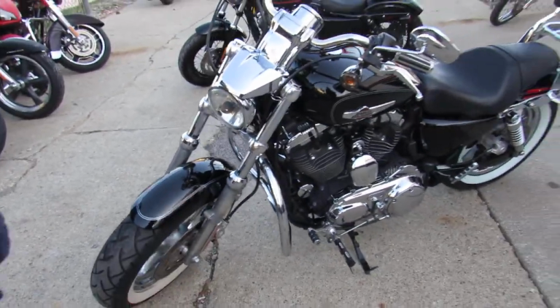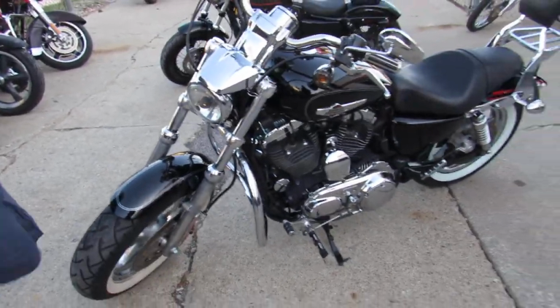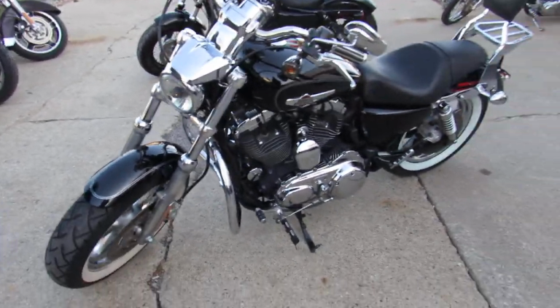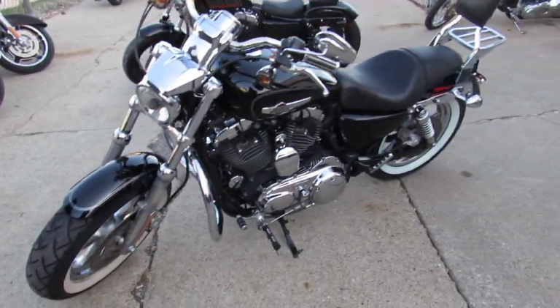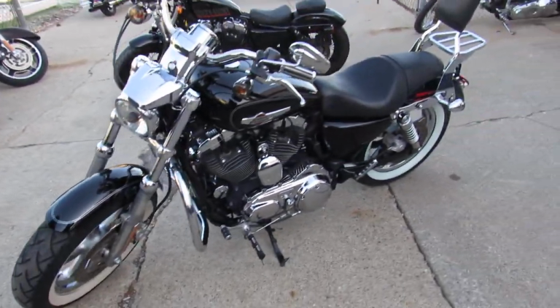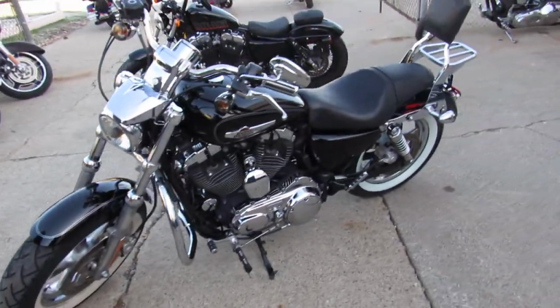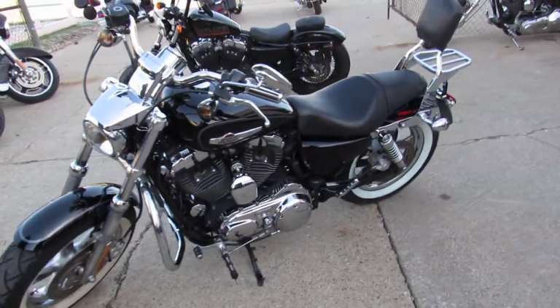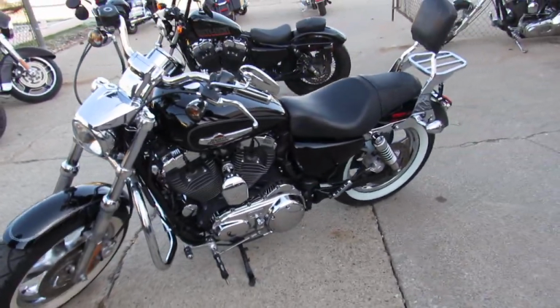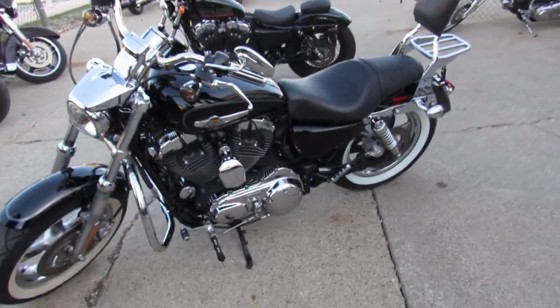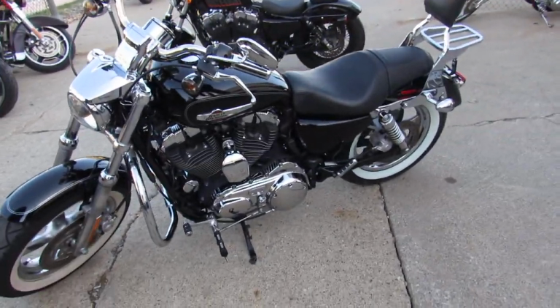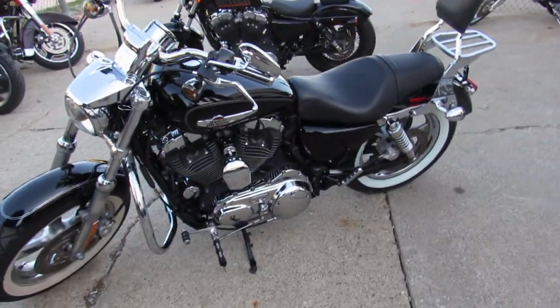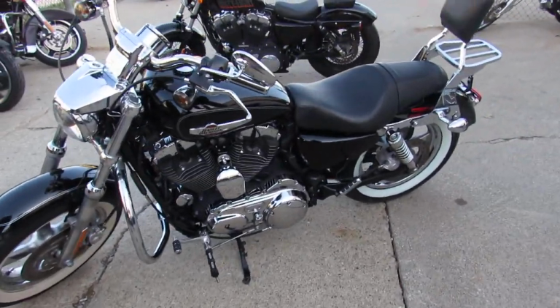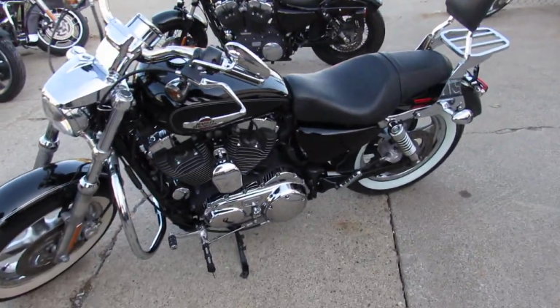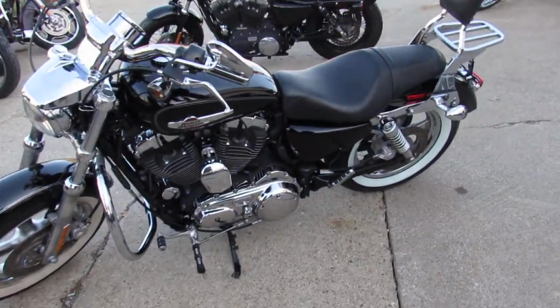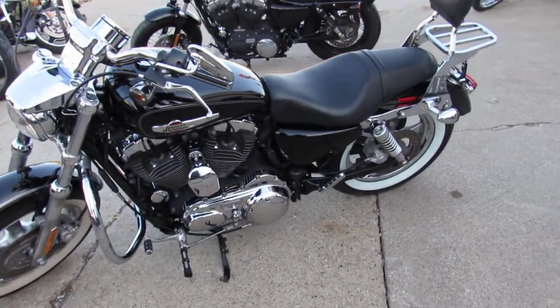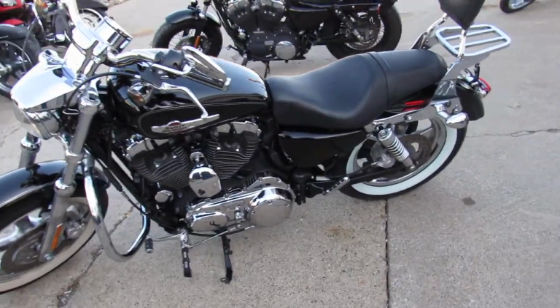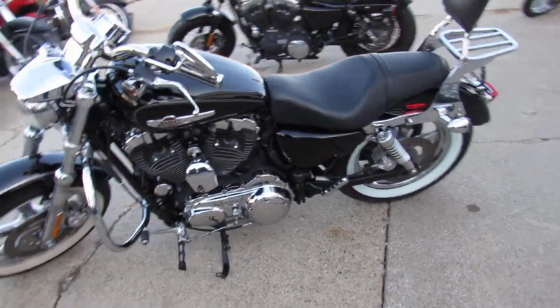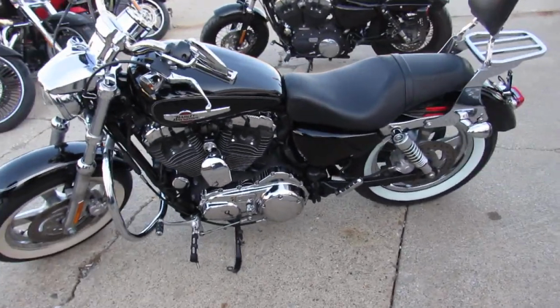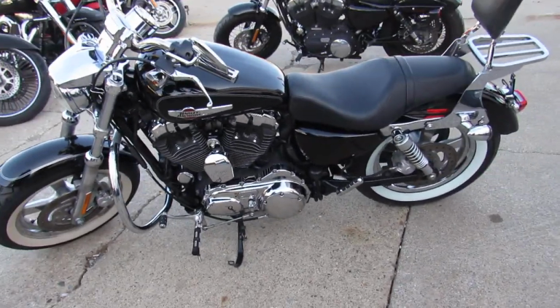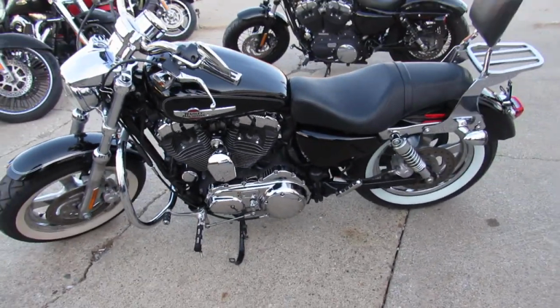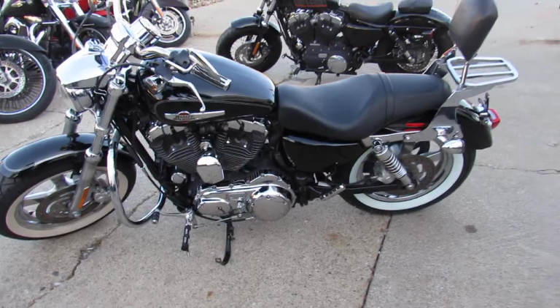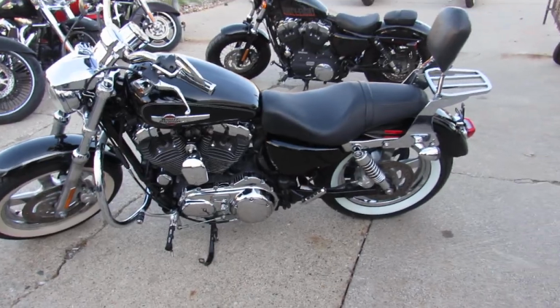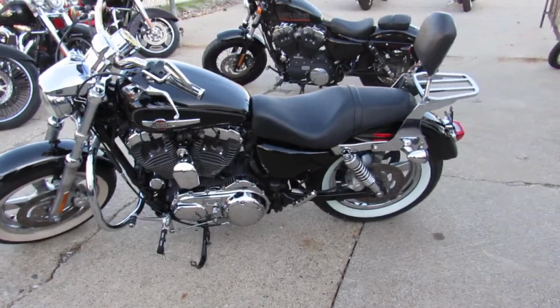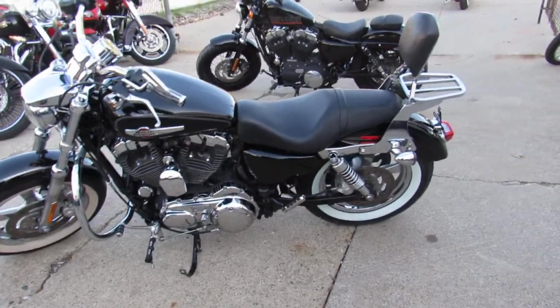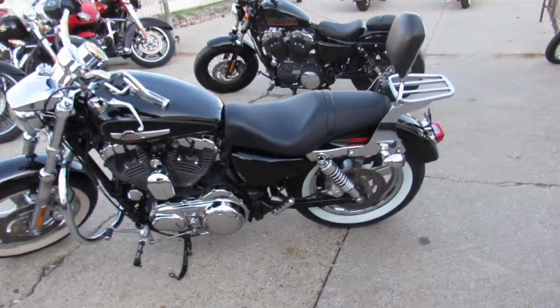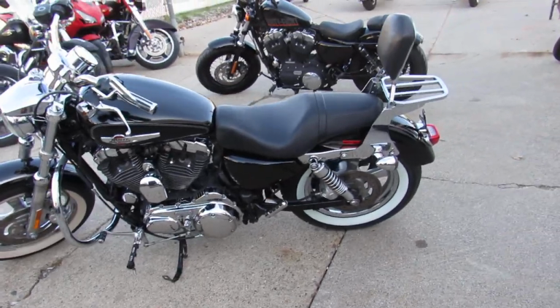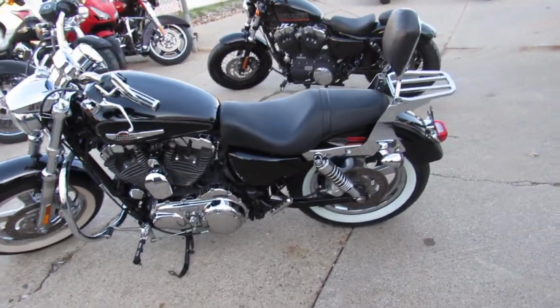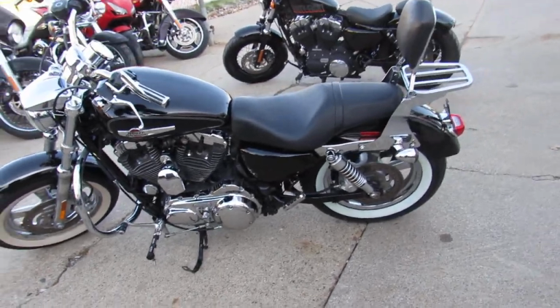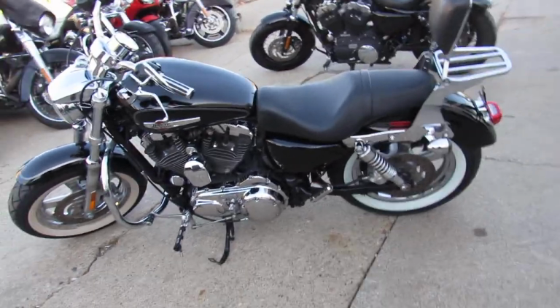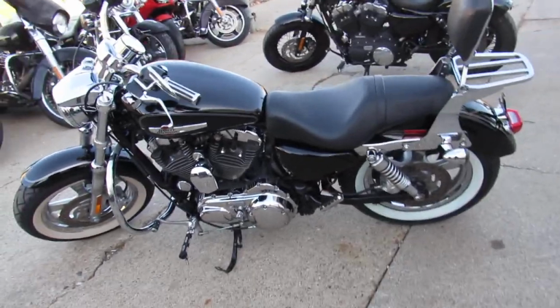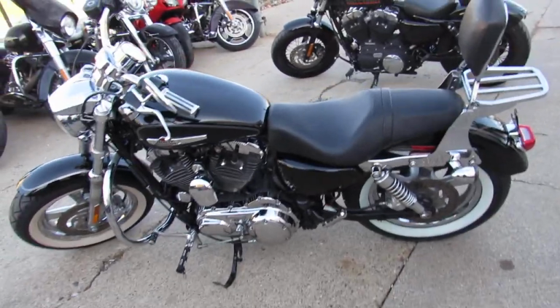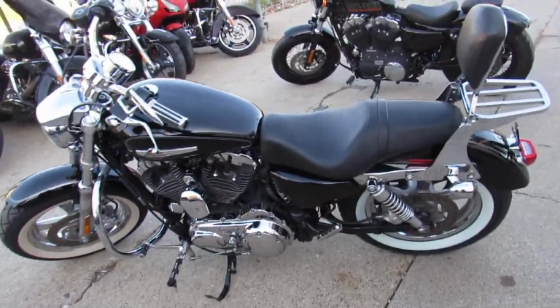That's what you're looking for — this is the bike. Runs strong, needs nothing. All the fluids have been changed and it's ready for the road.